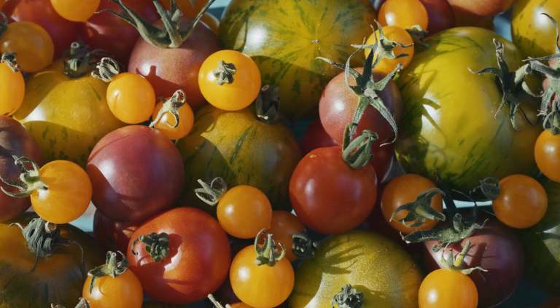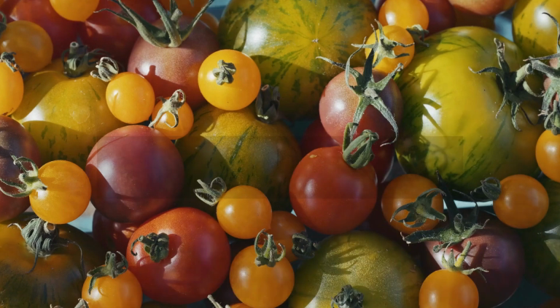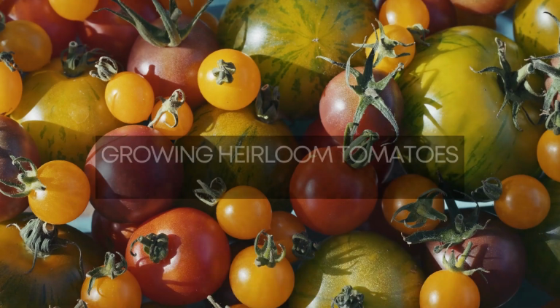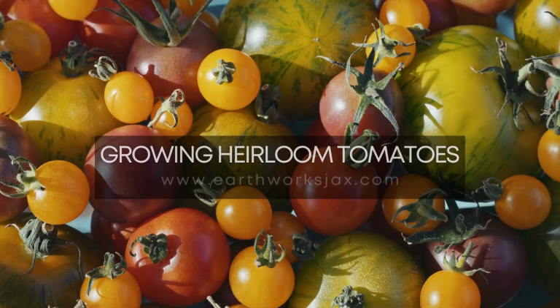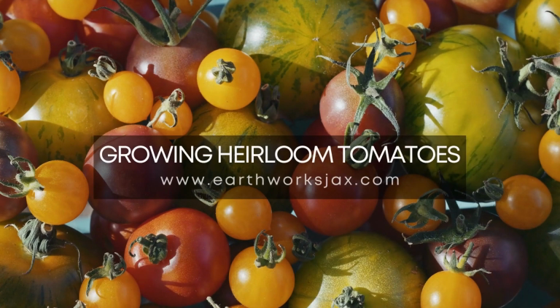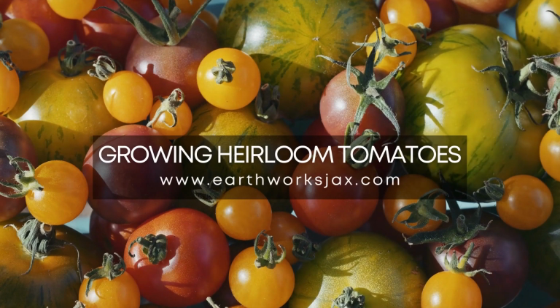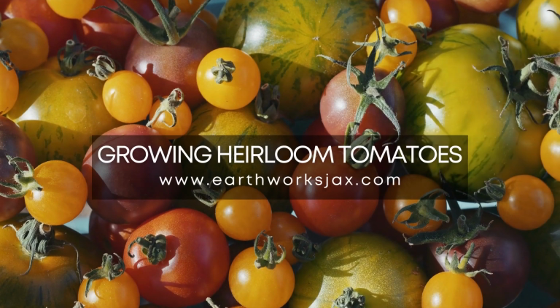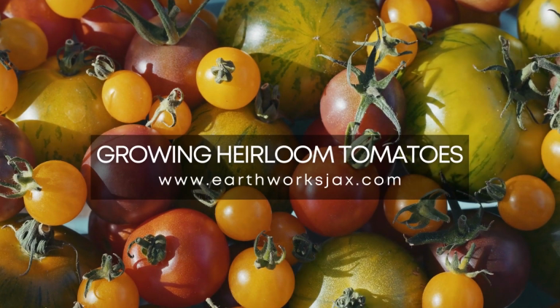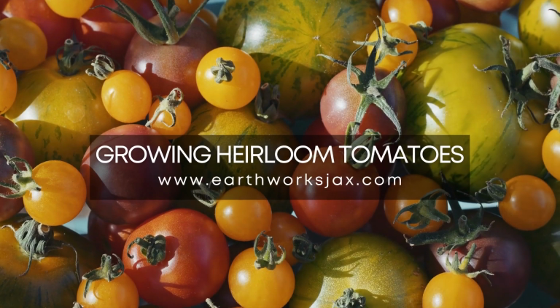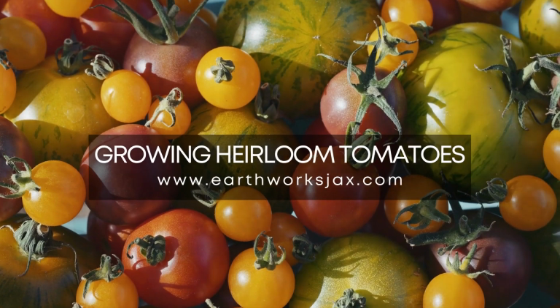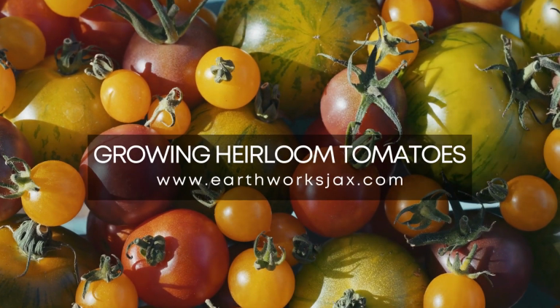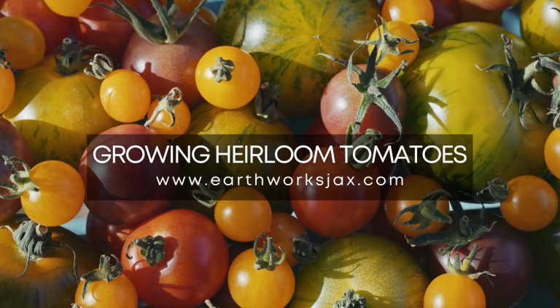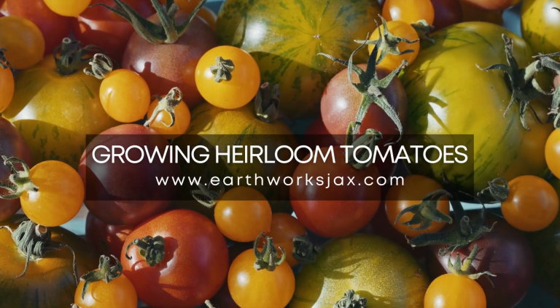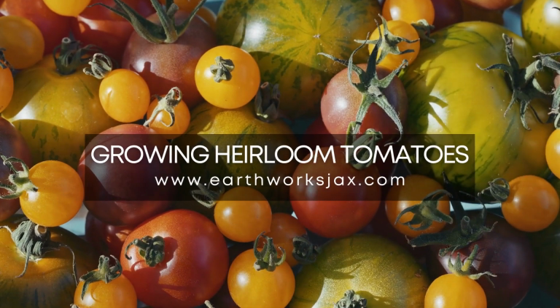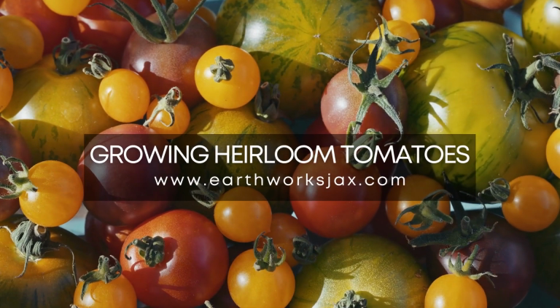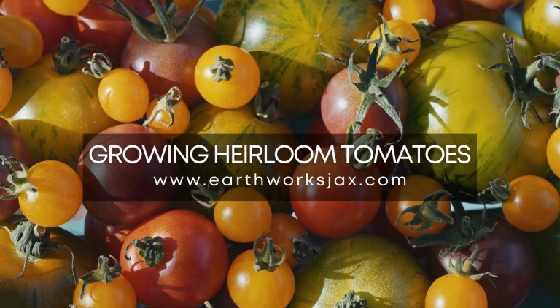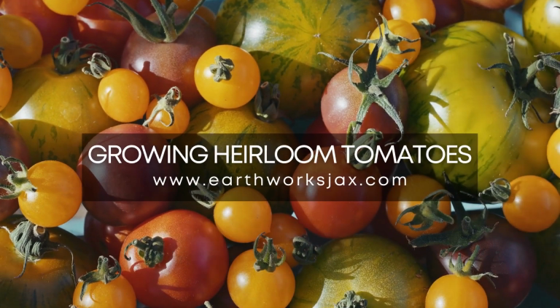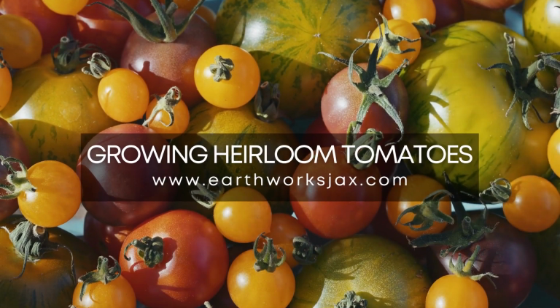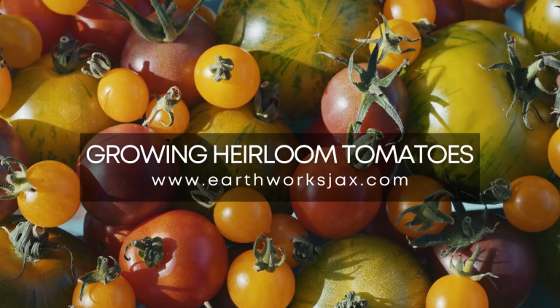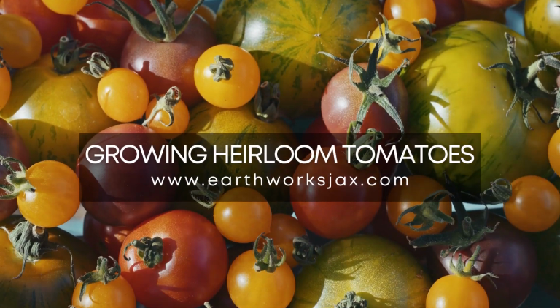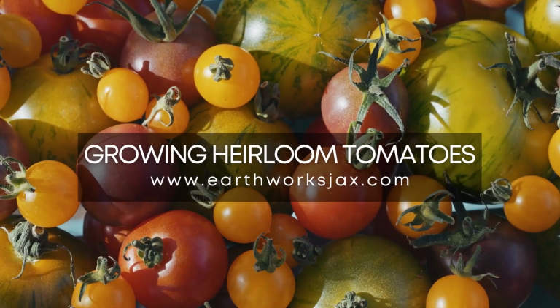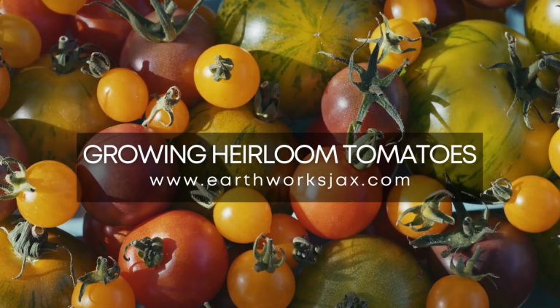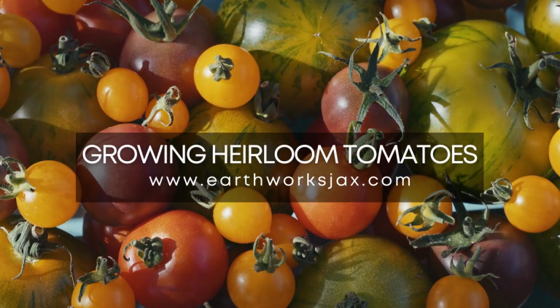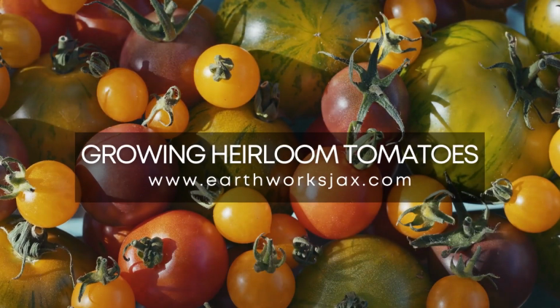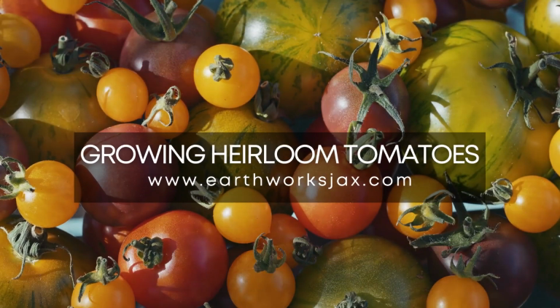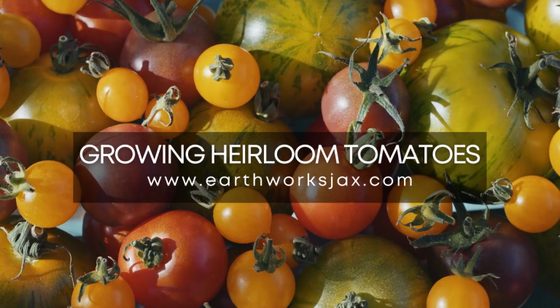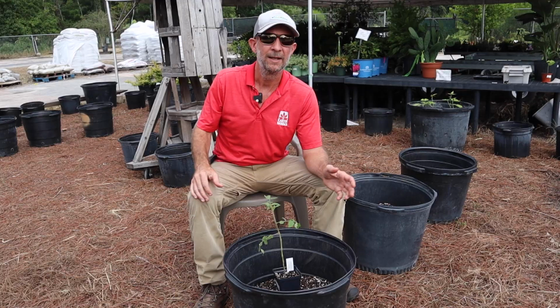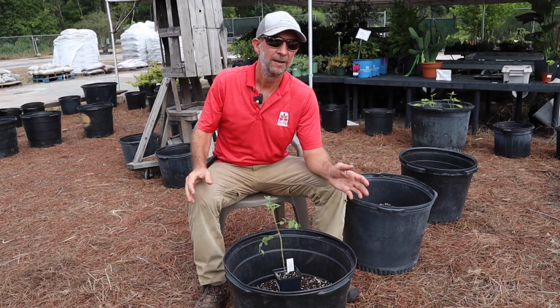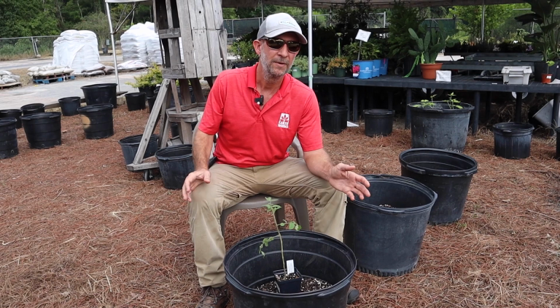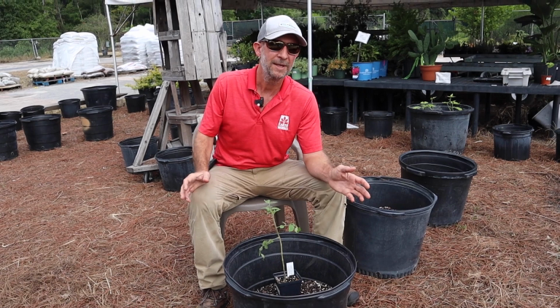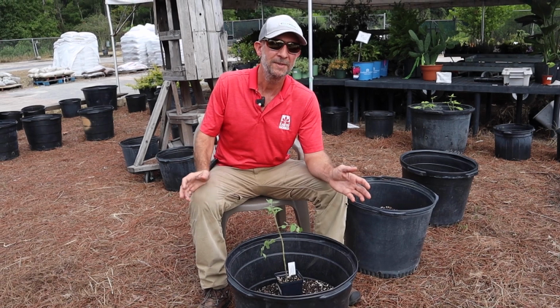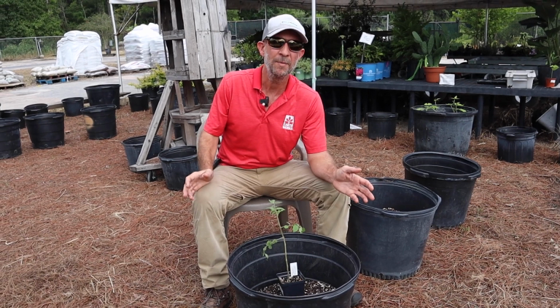Hey everyone, Matthew here at Earthworks in Jacksonville, Florida. It is mid-September right now.